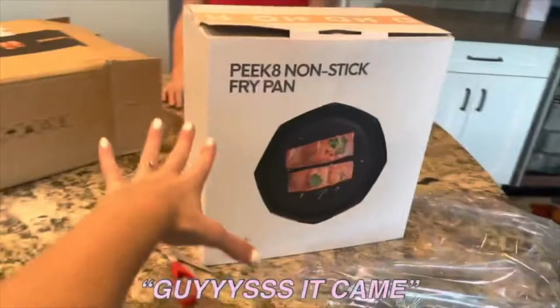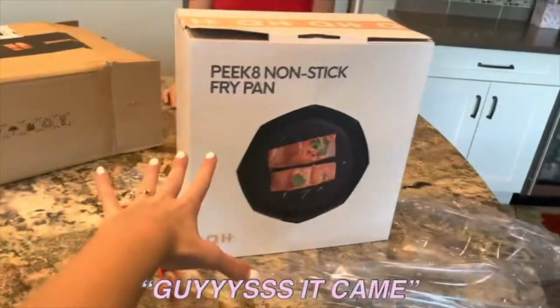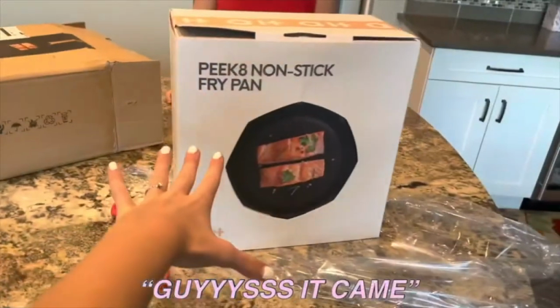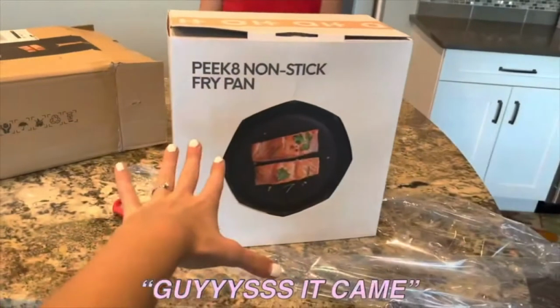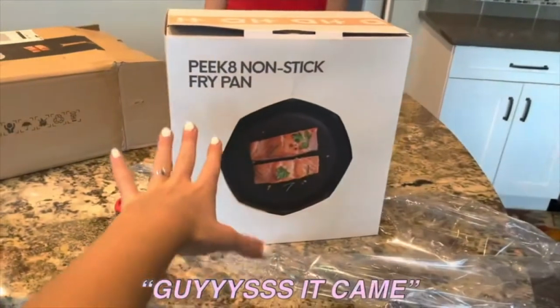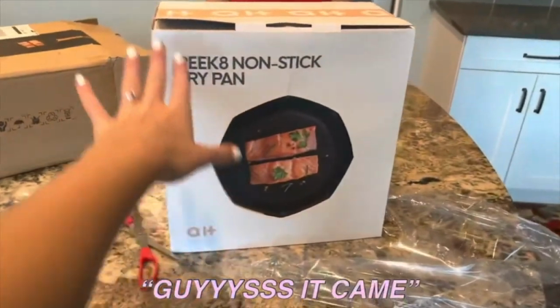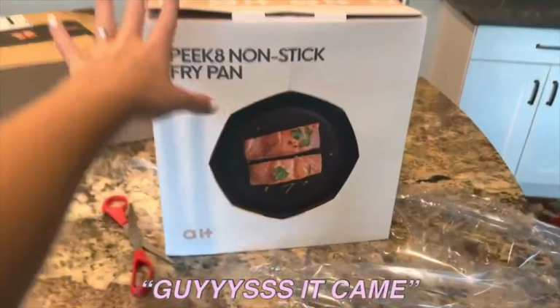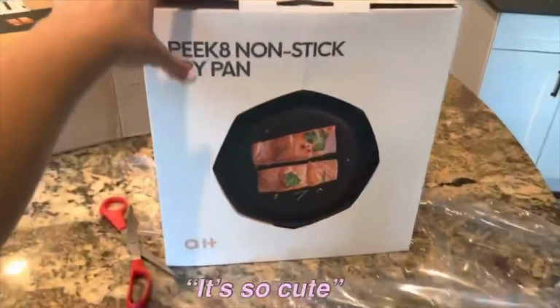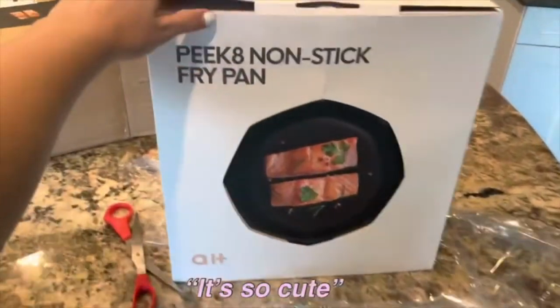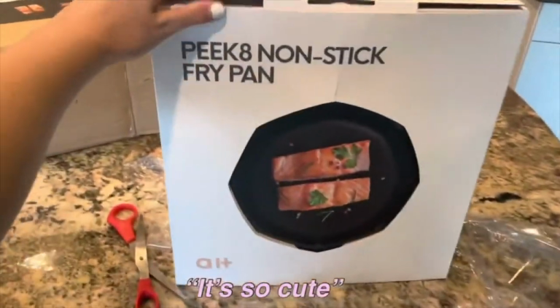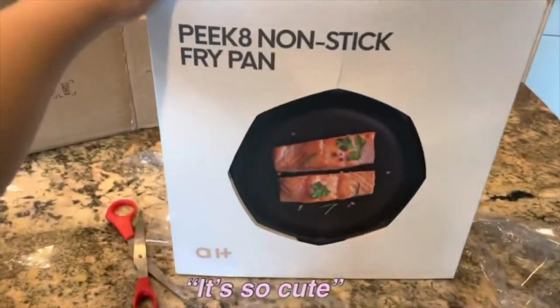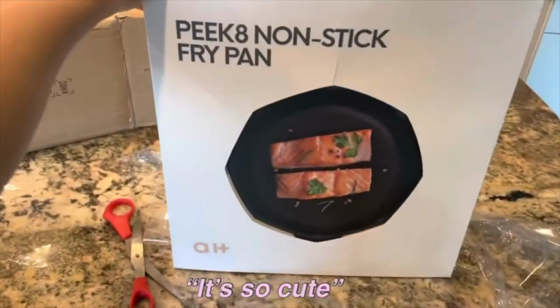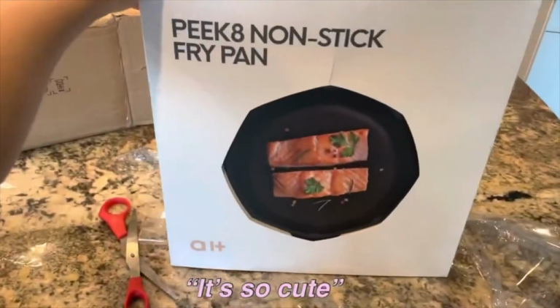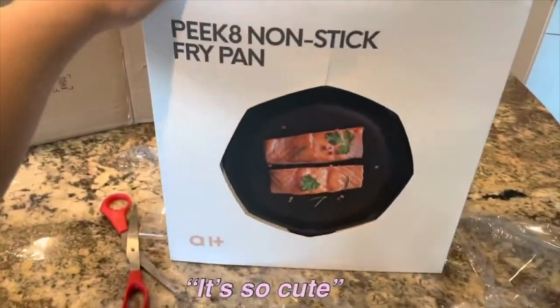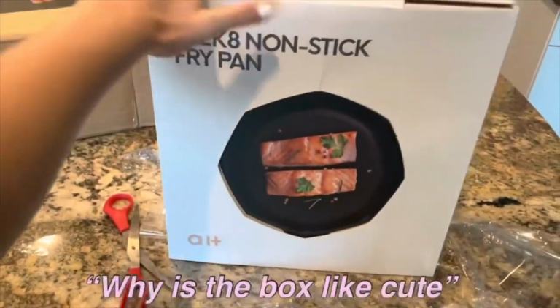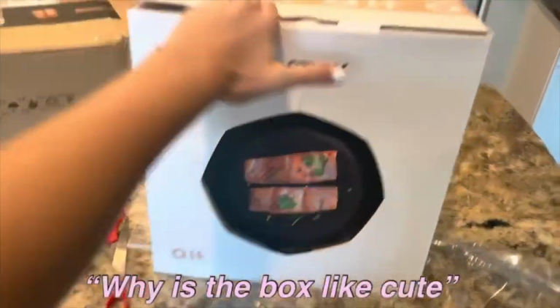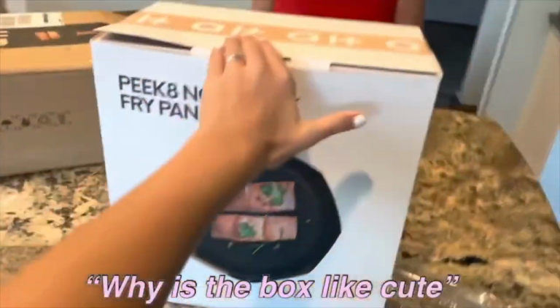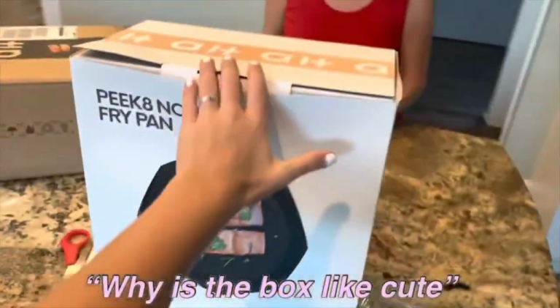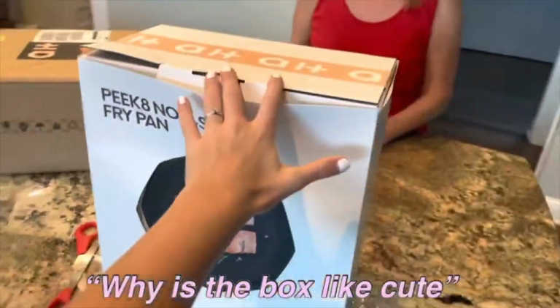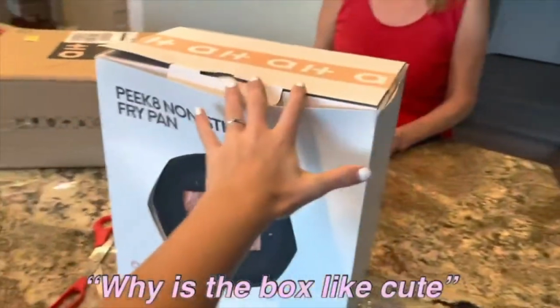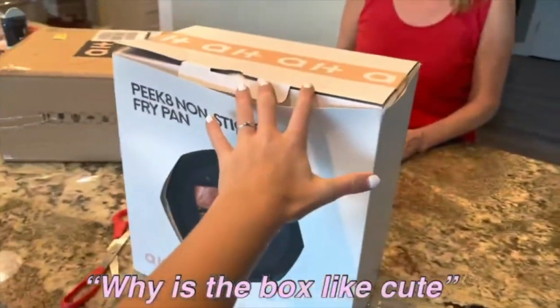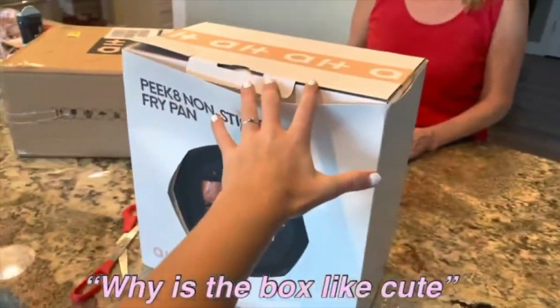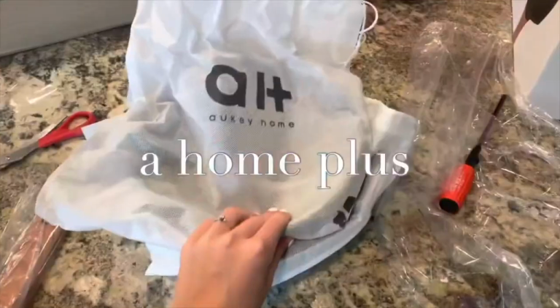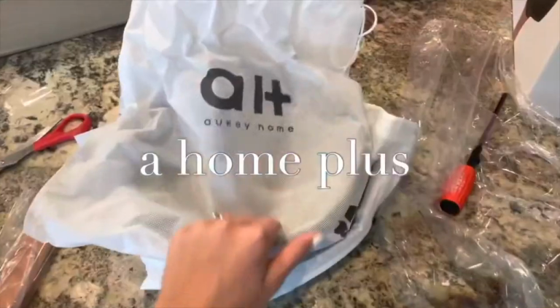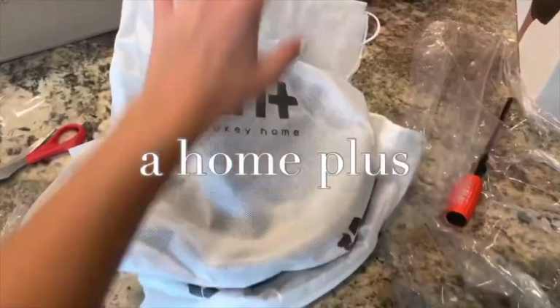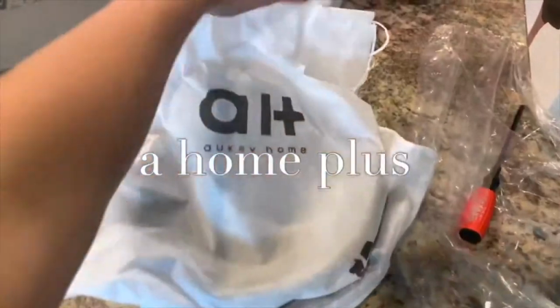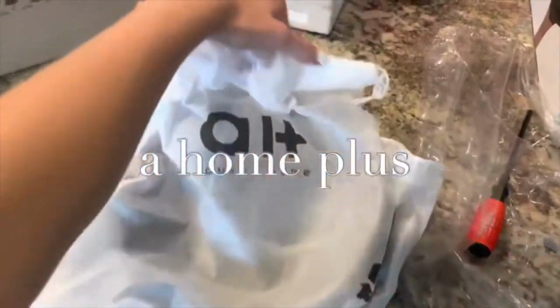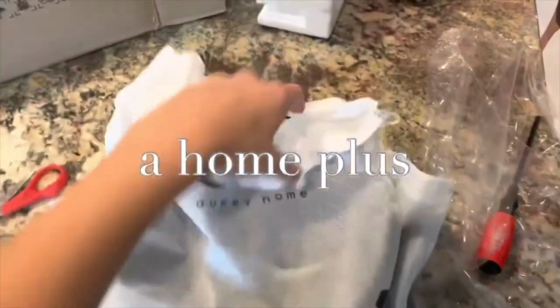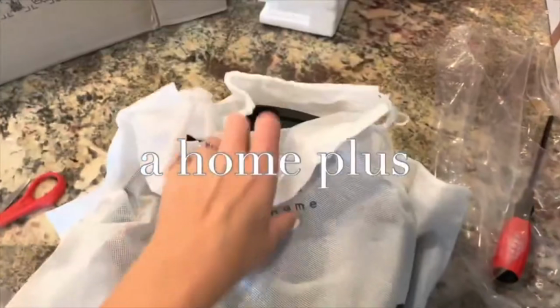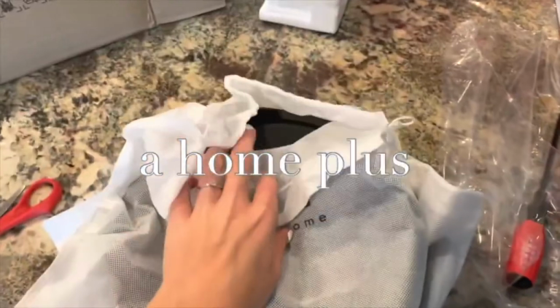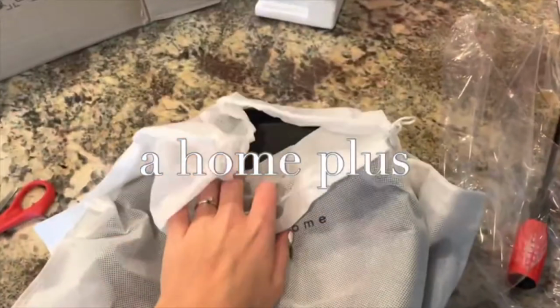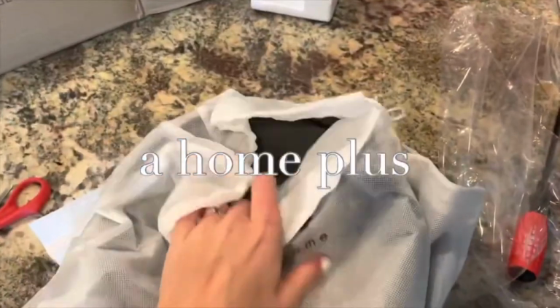Guys, it came! It's so cute. Why is the box so cute? It's such a nice packaging.